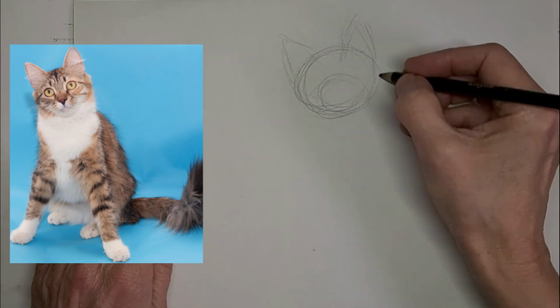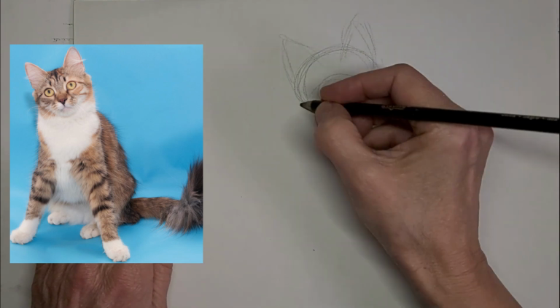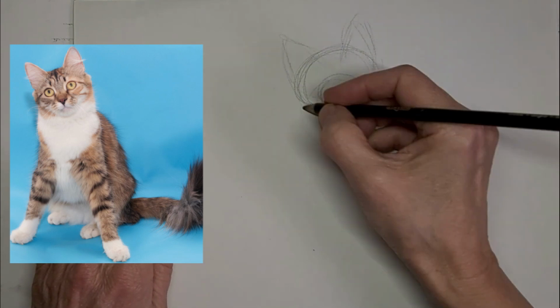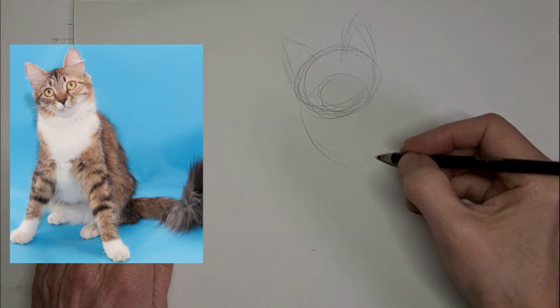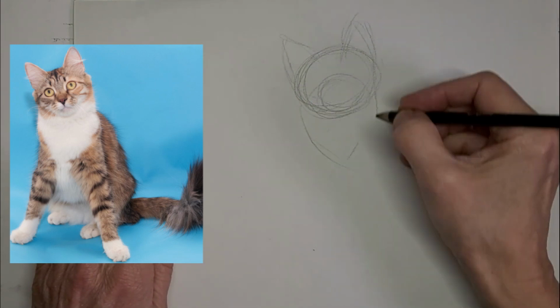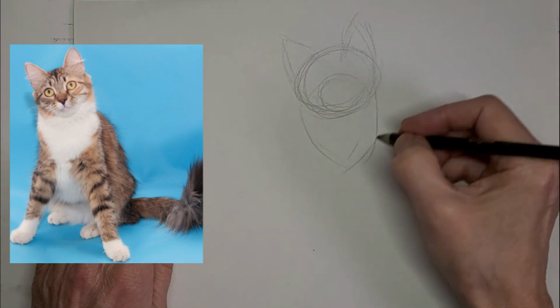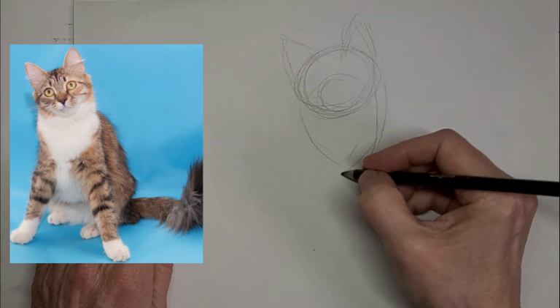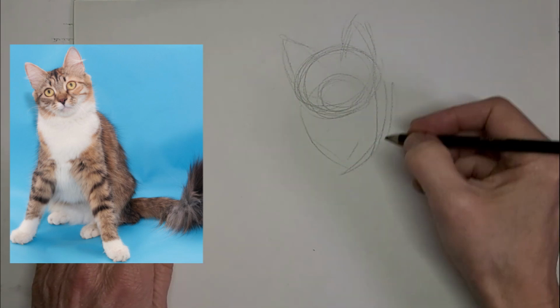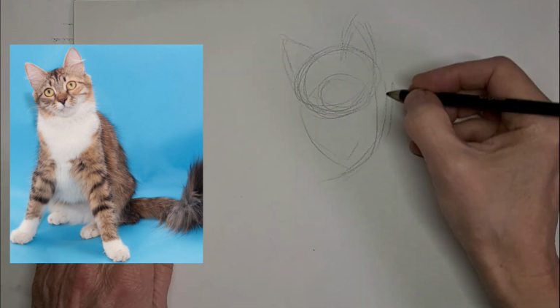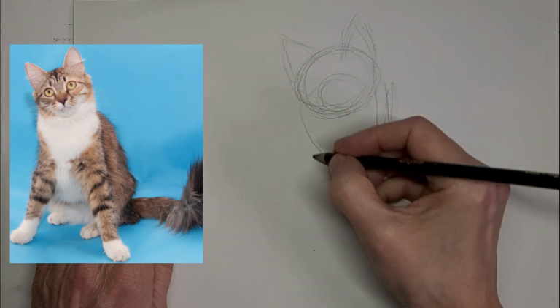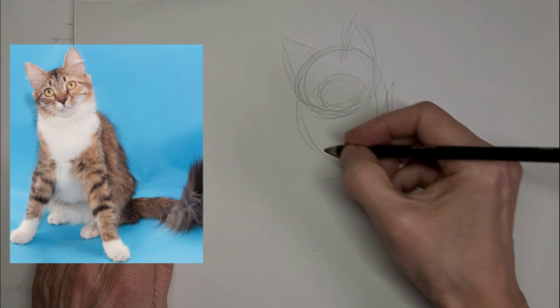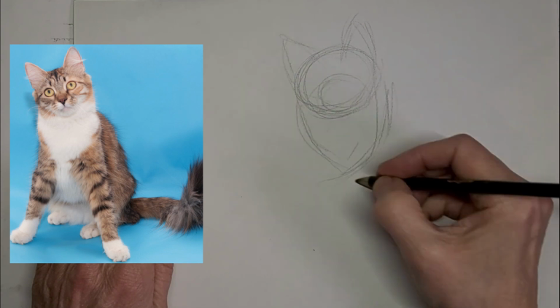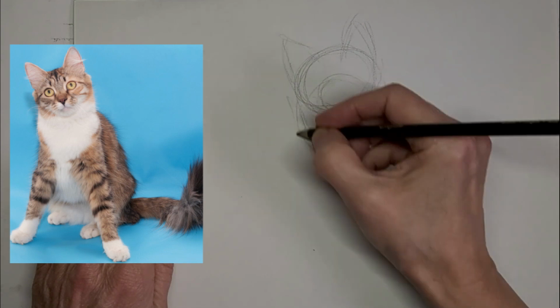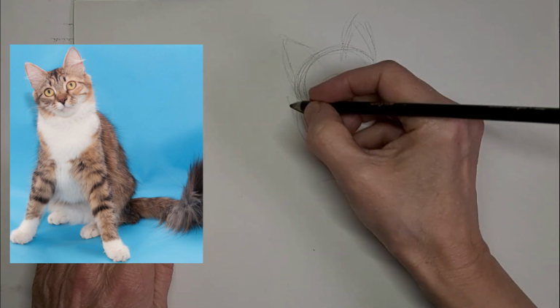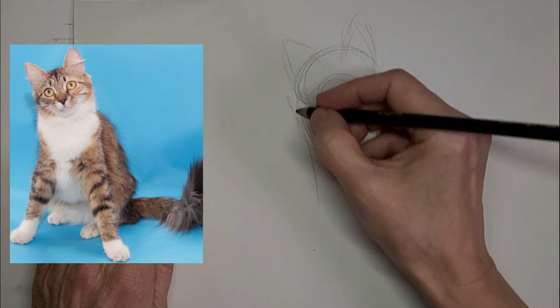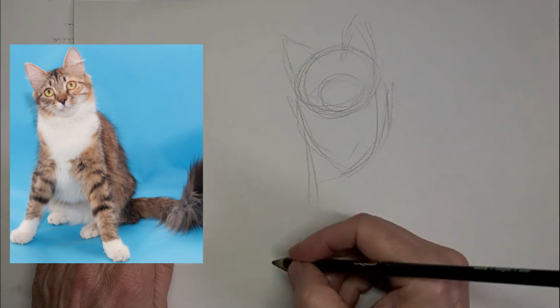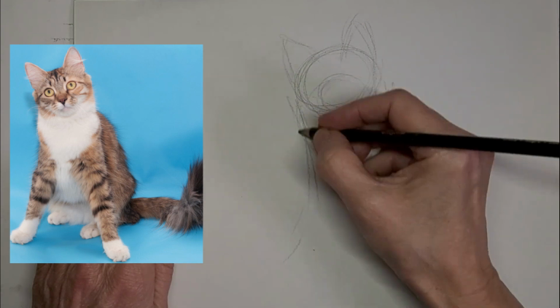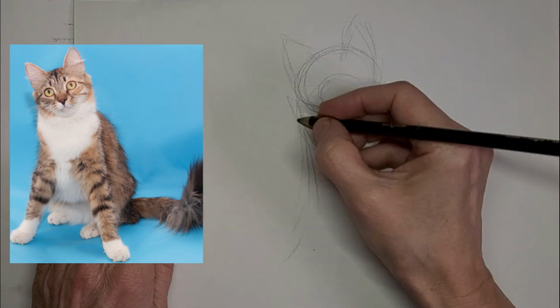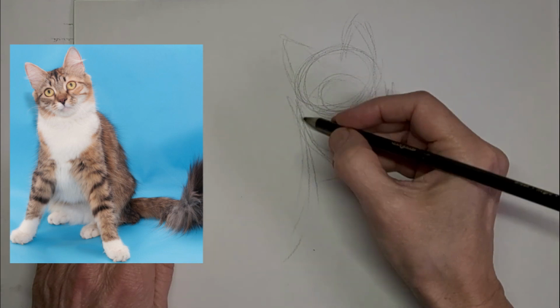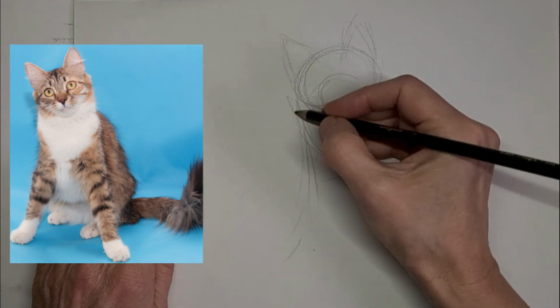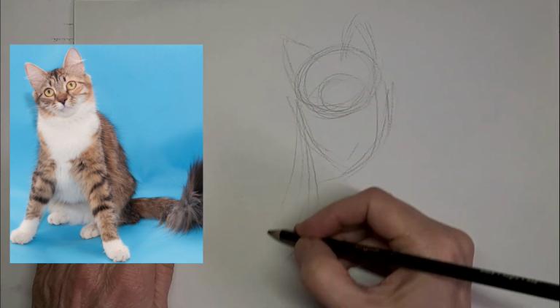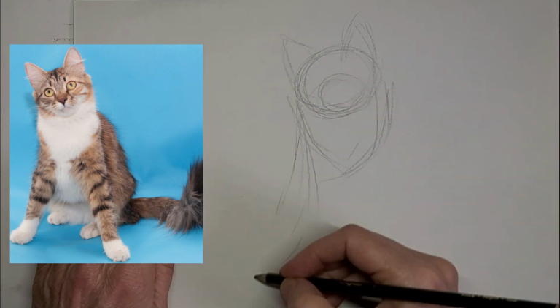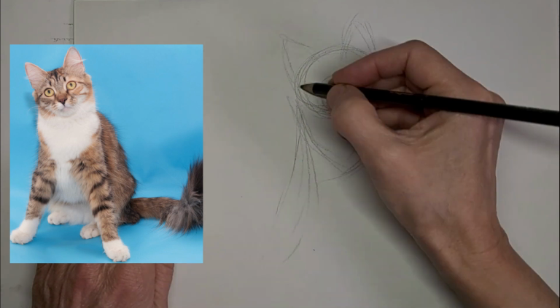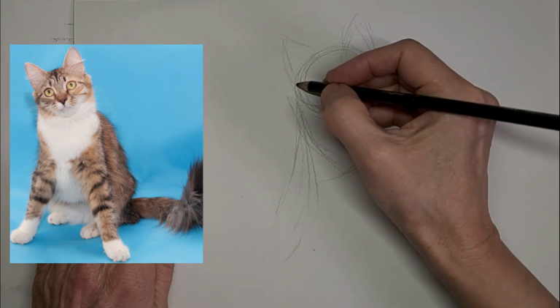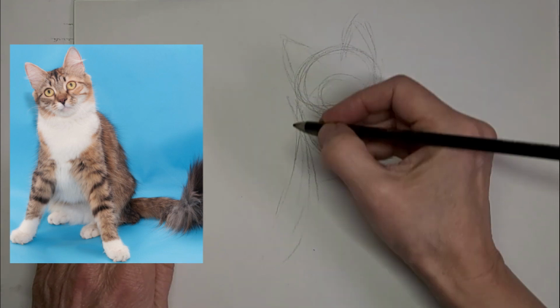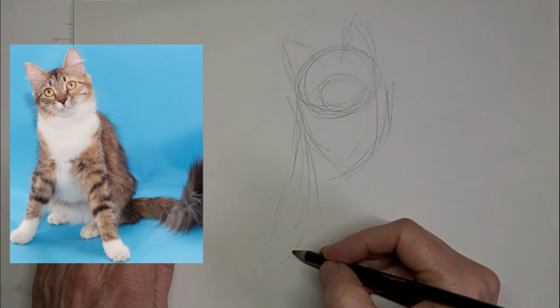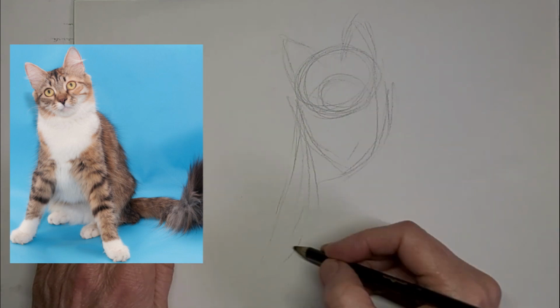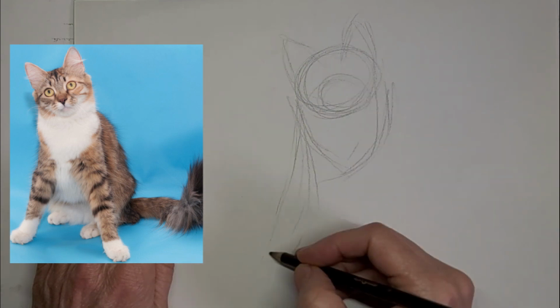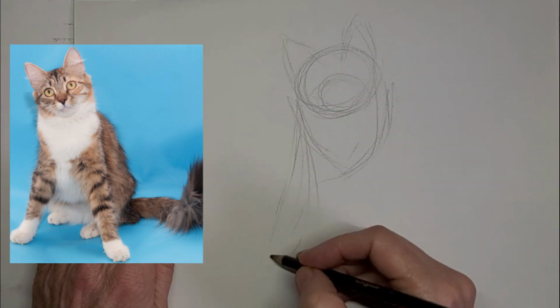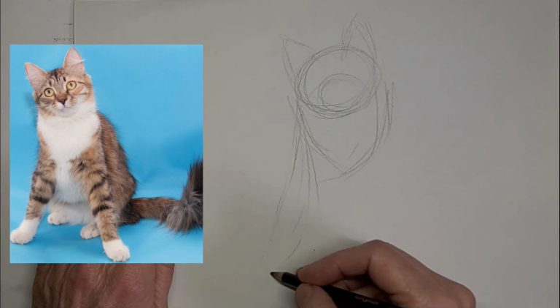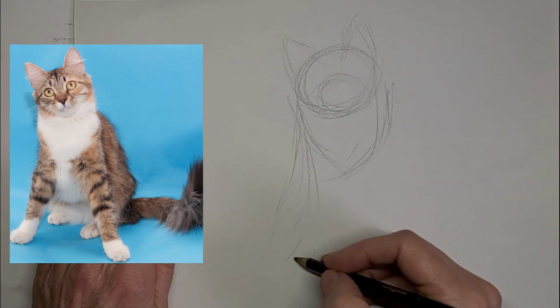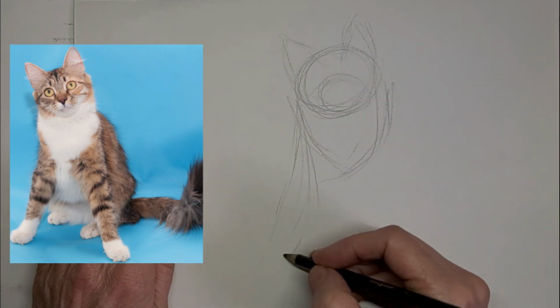I really like this pose here. Kind of a kitty that kind of looks like it's doing the splits.